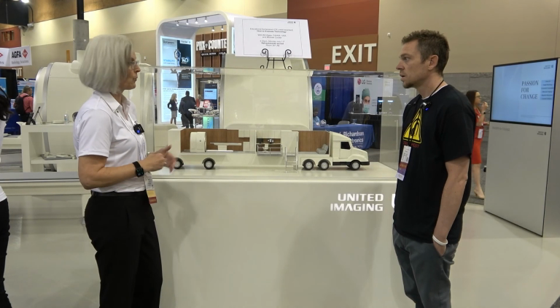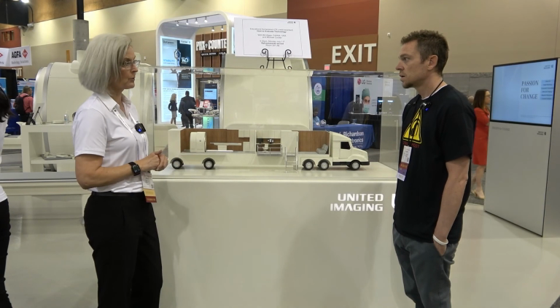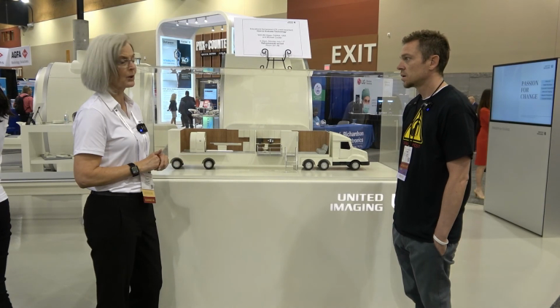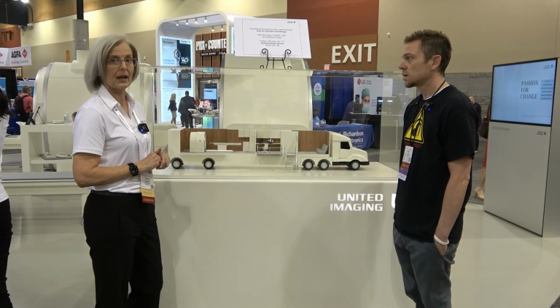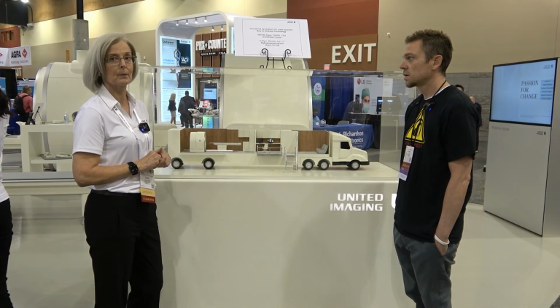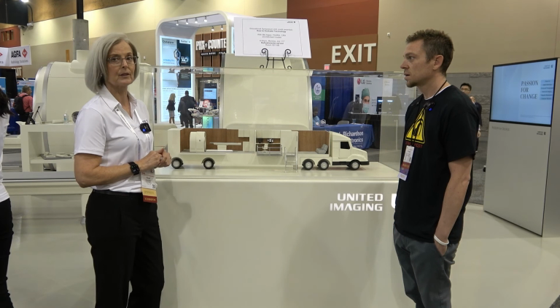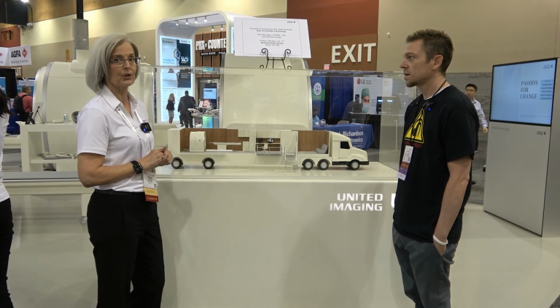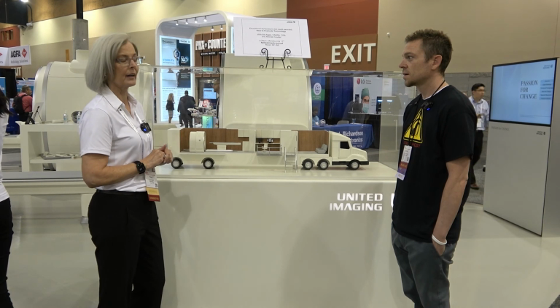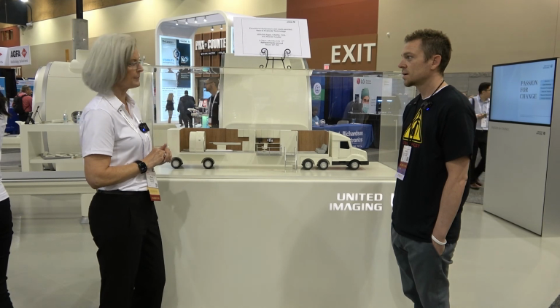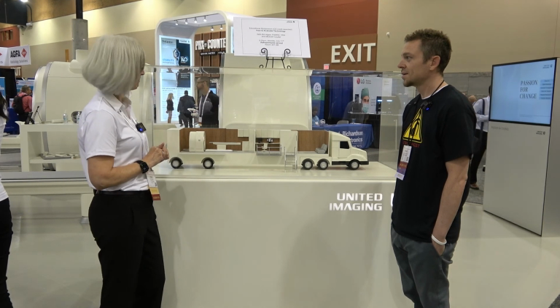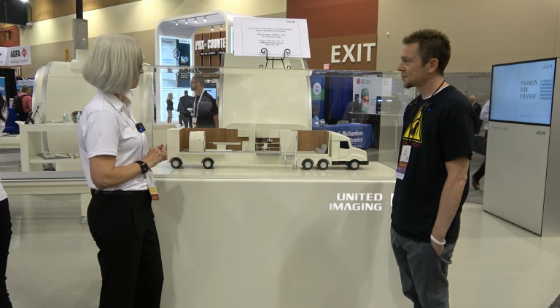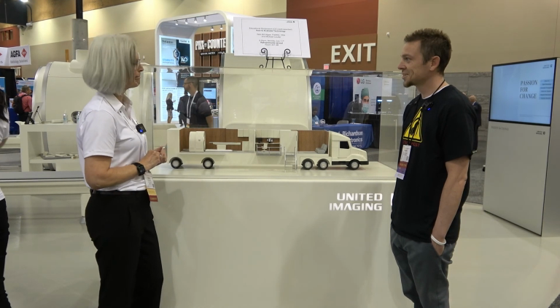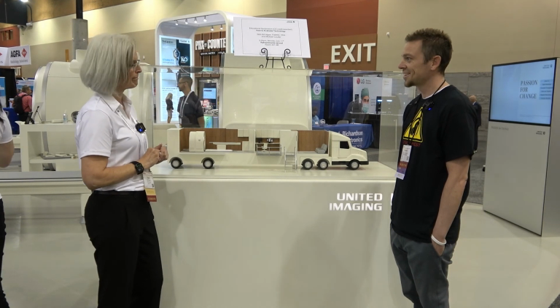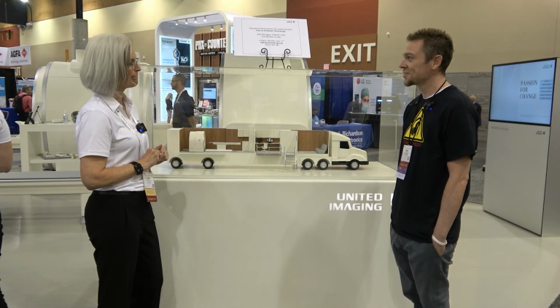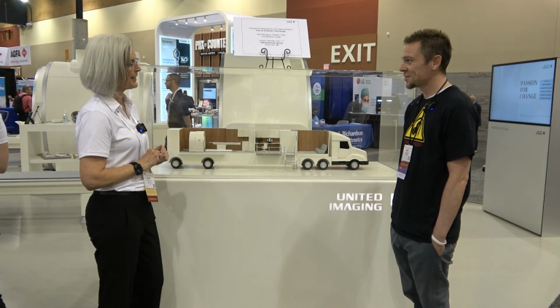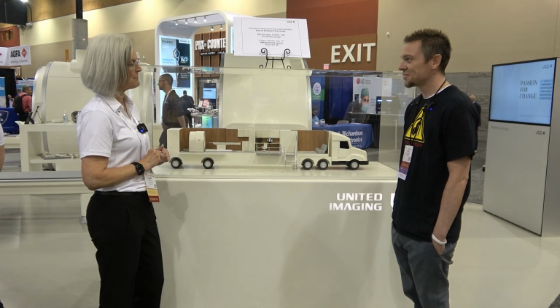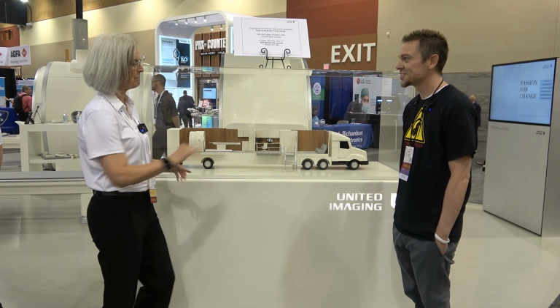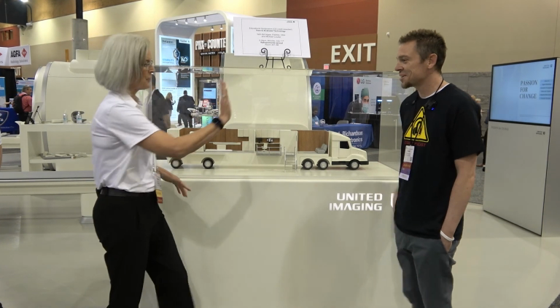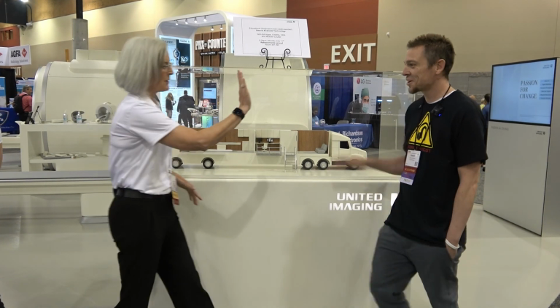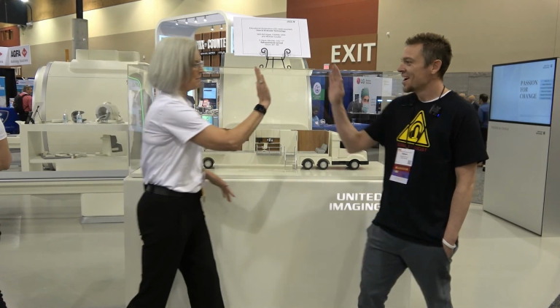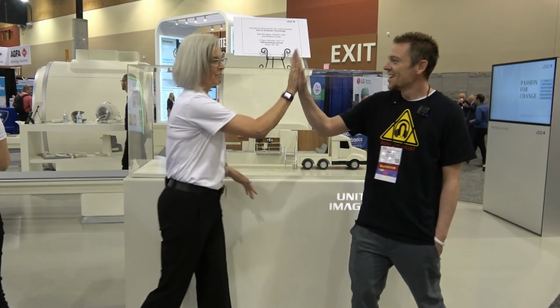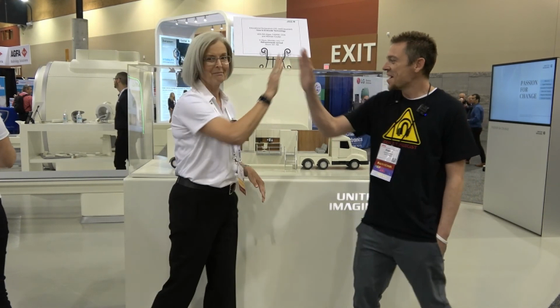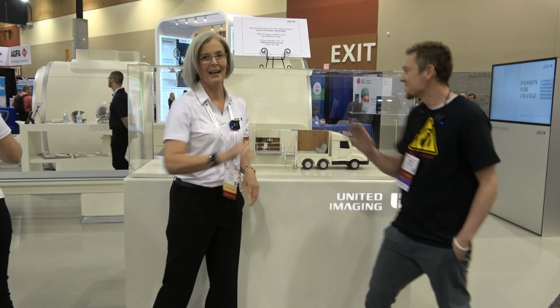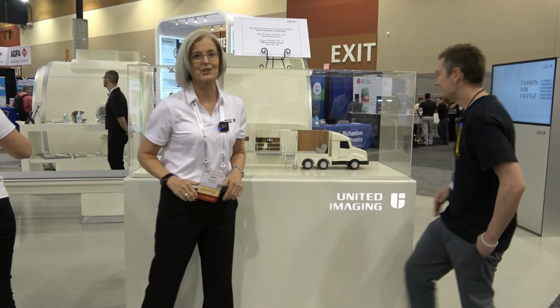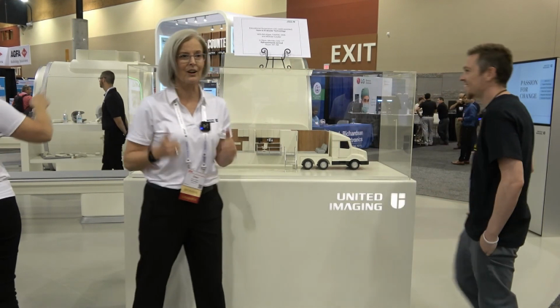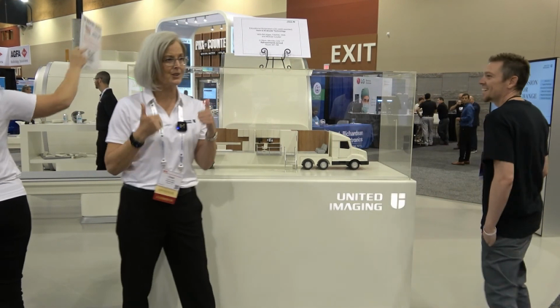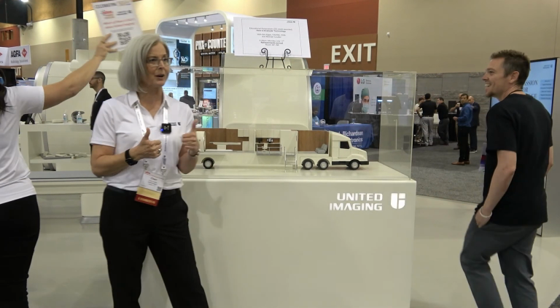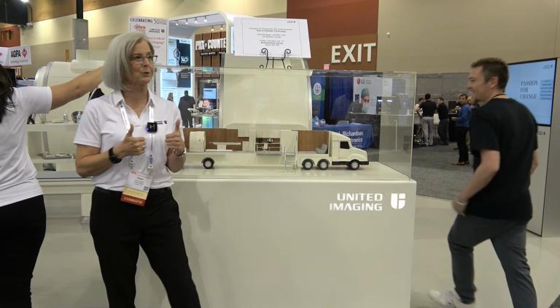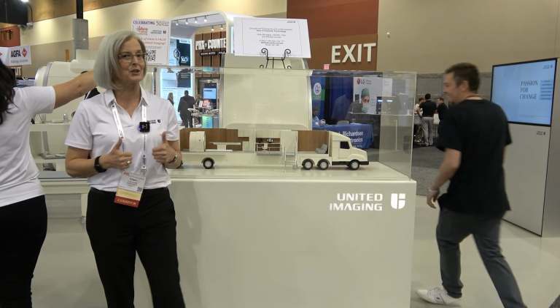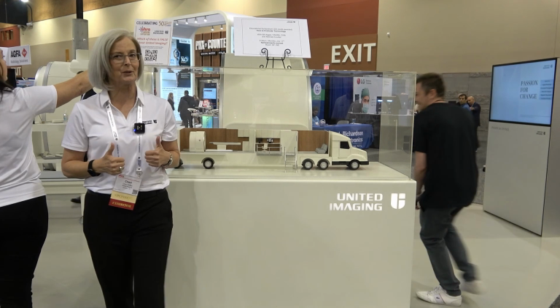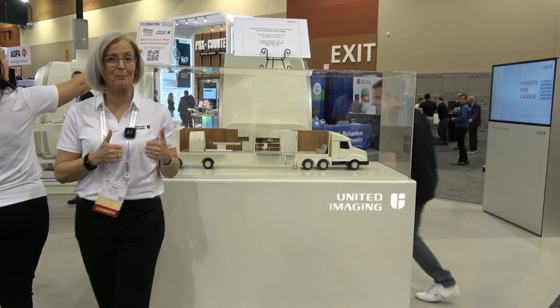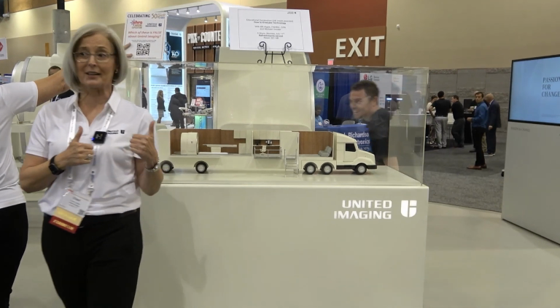We're excited about this at United. Thank you for giving us your time, Sherry. AHRA 2022 in the books.